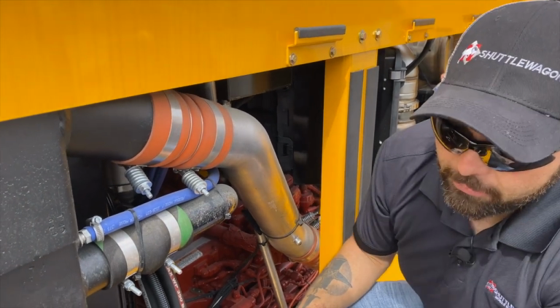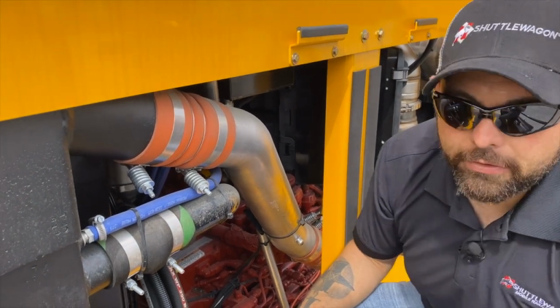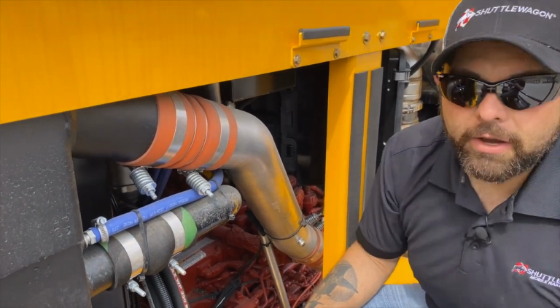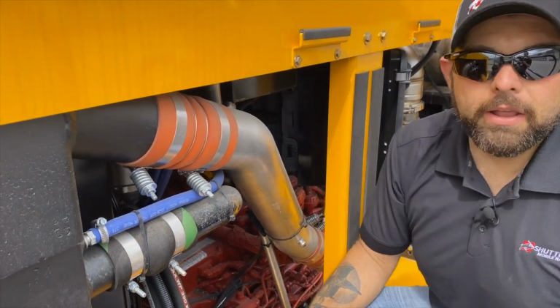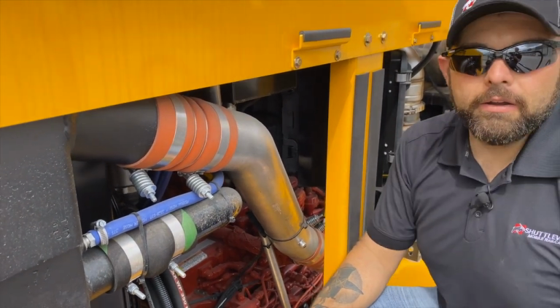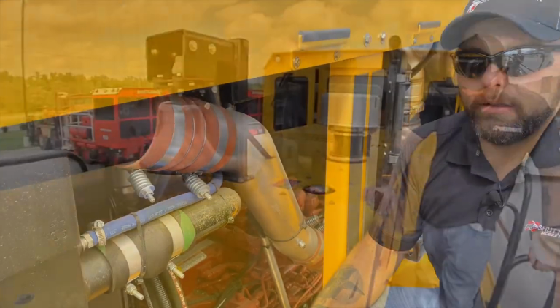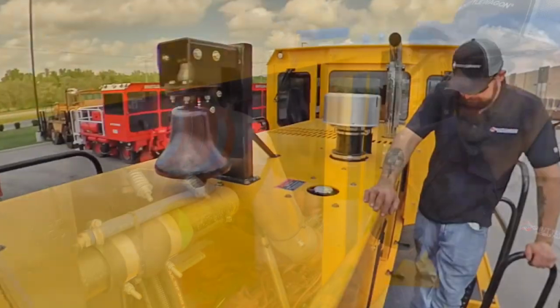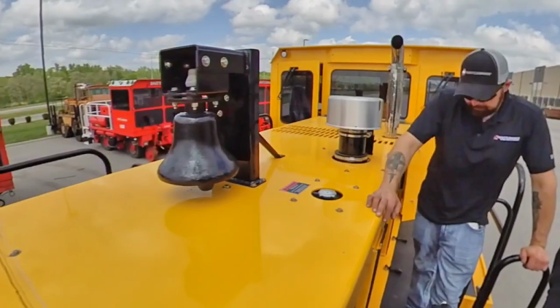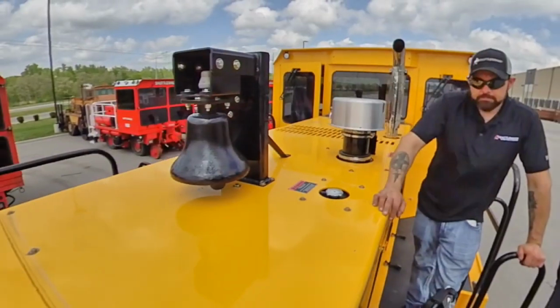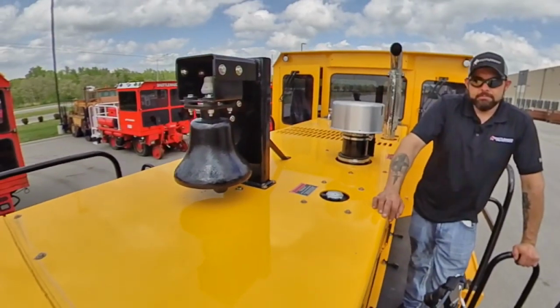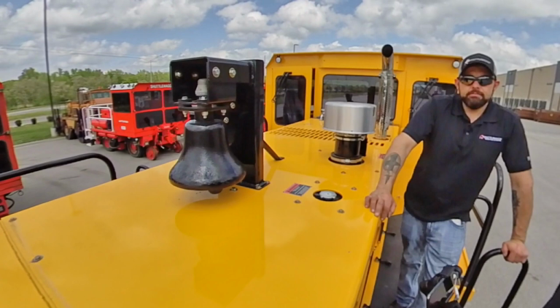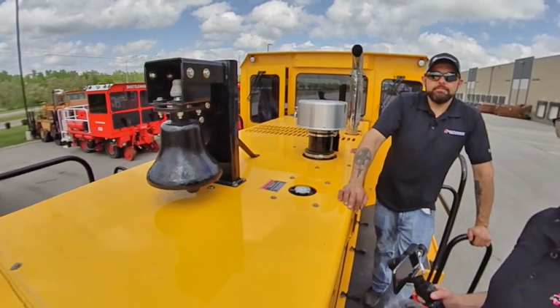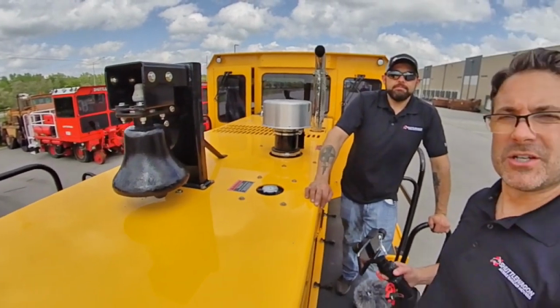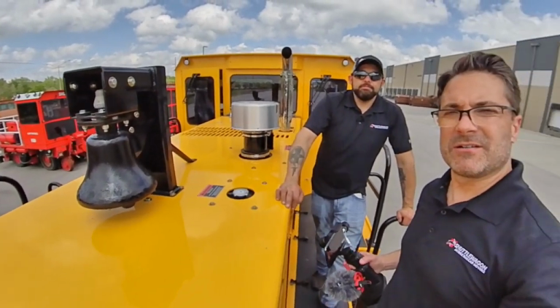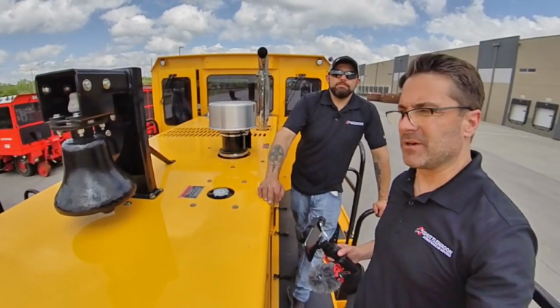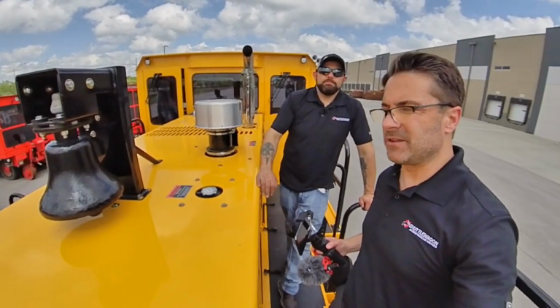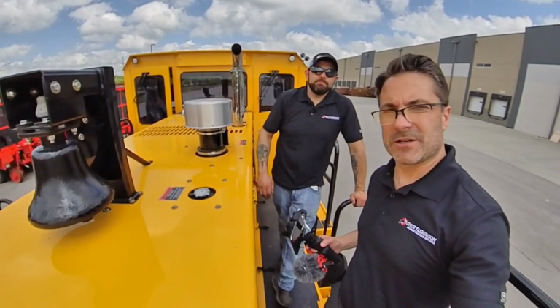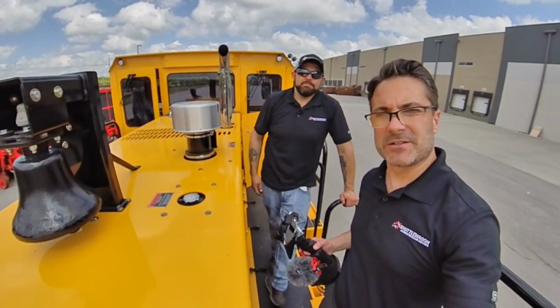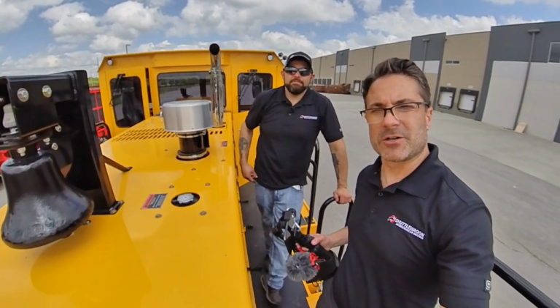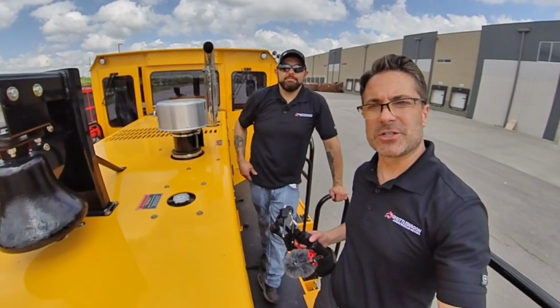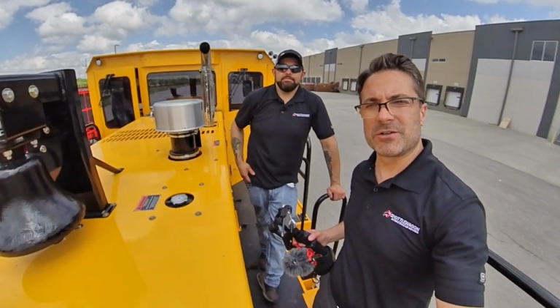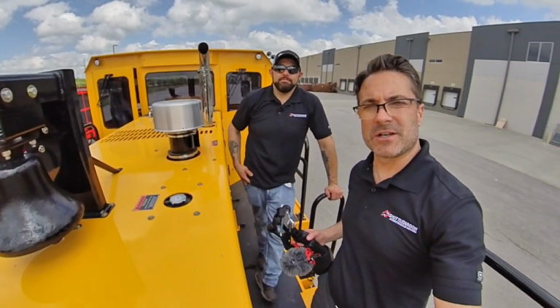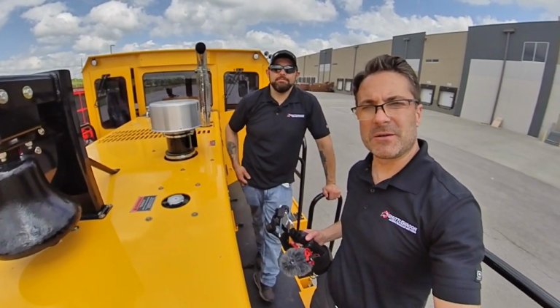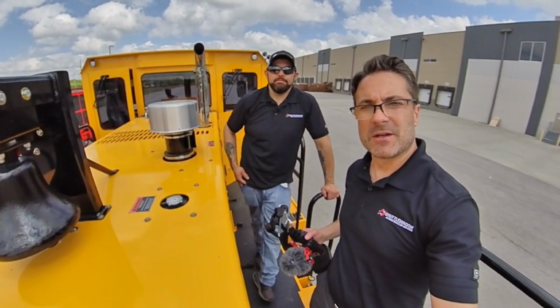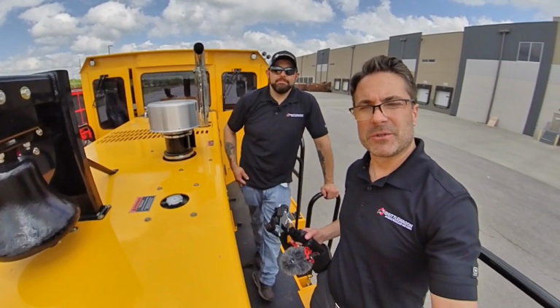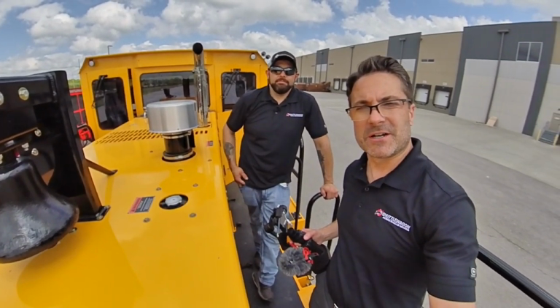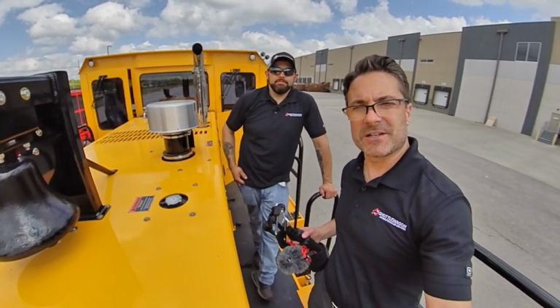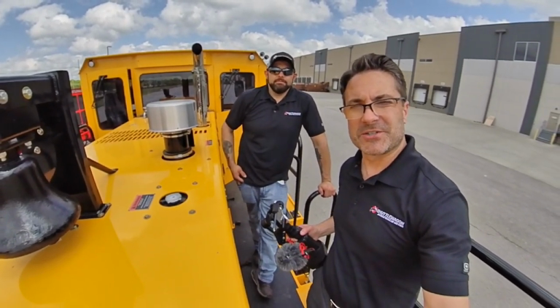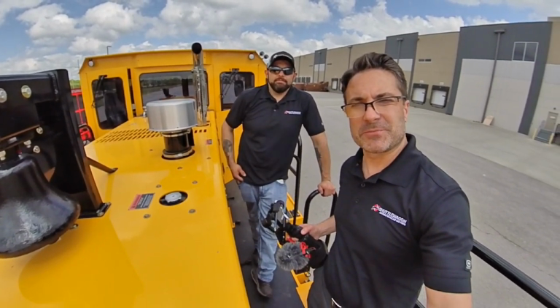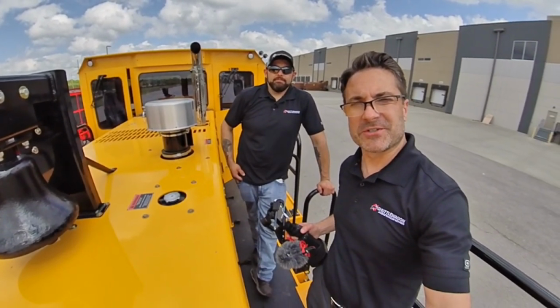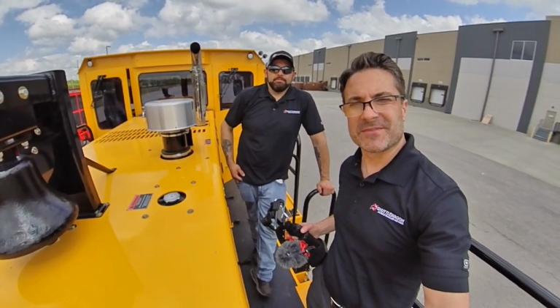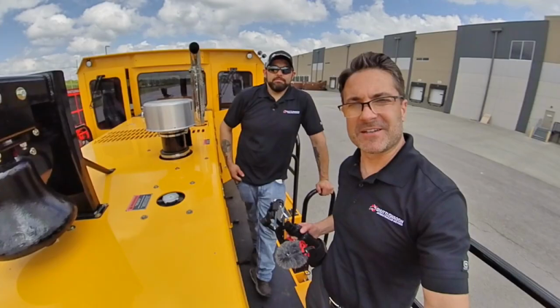To learn more about the engine or anything else that Chris showed you today, please contact your salesperson. Thanks.